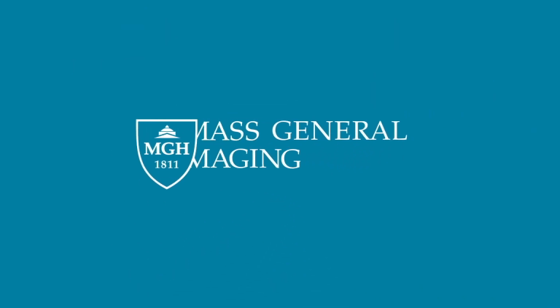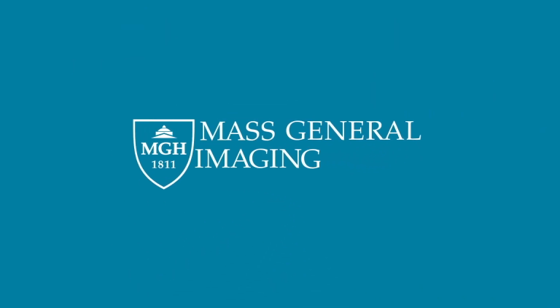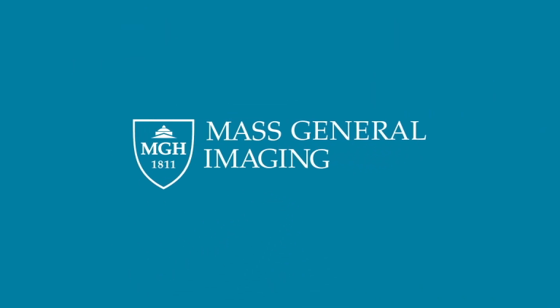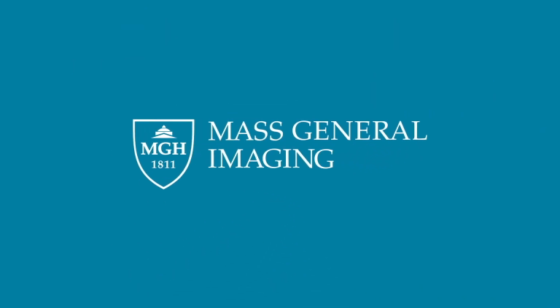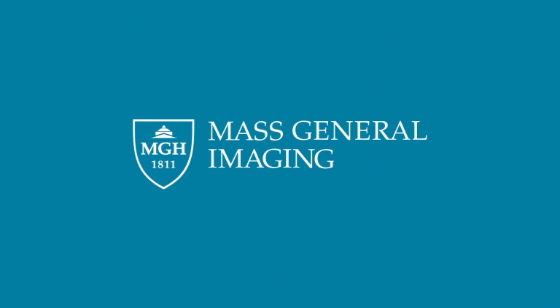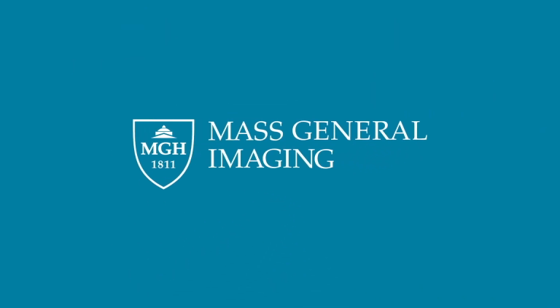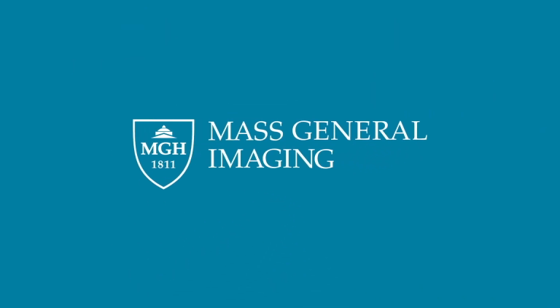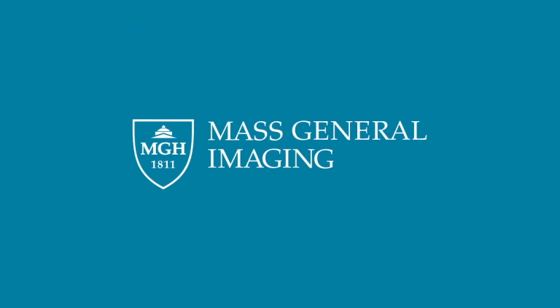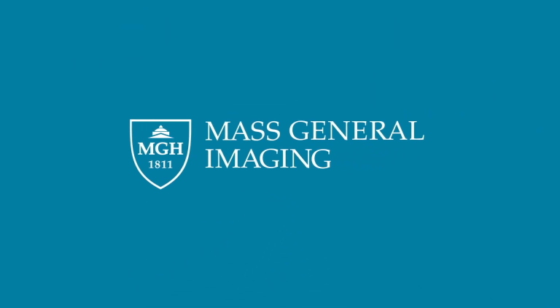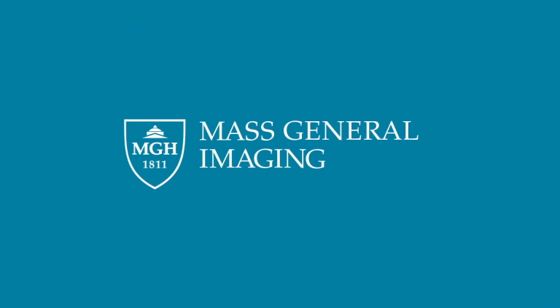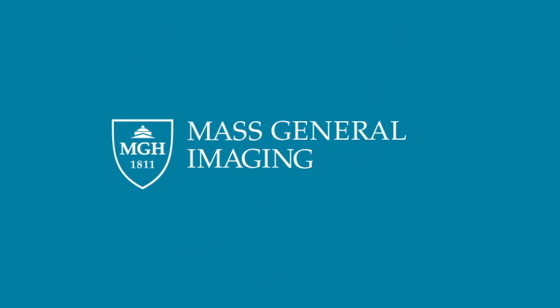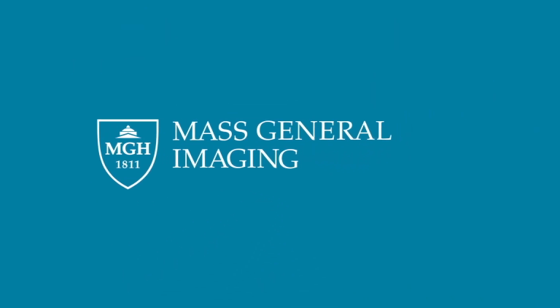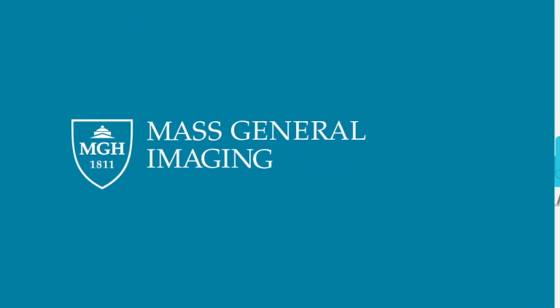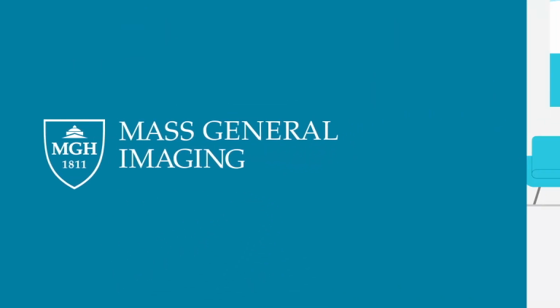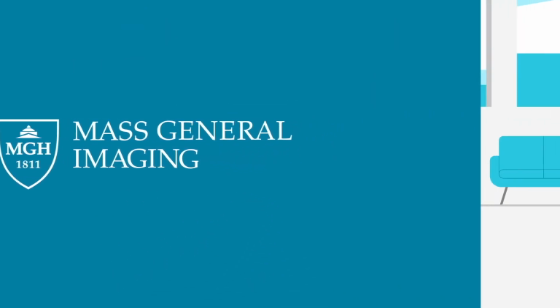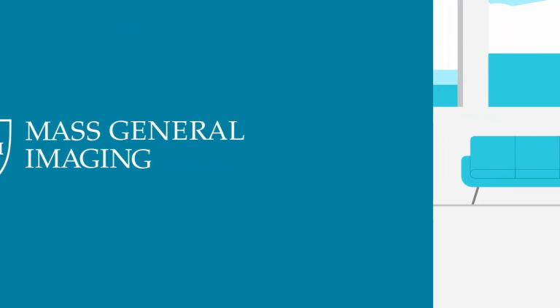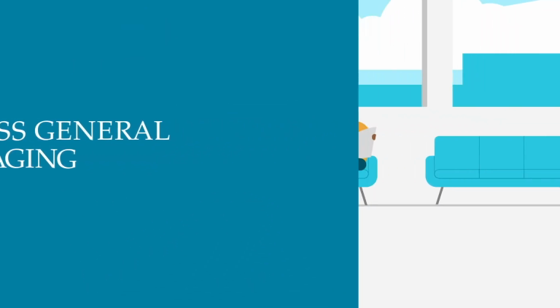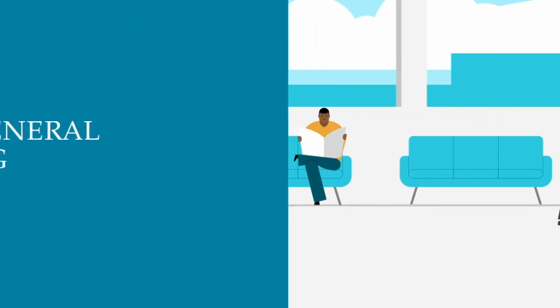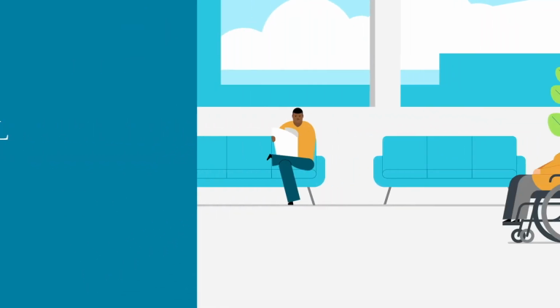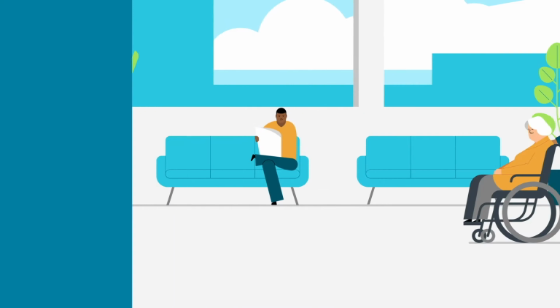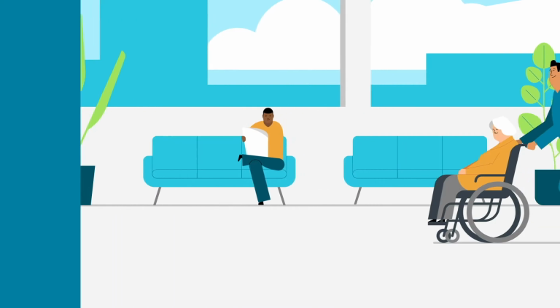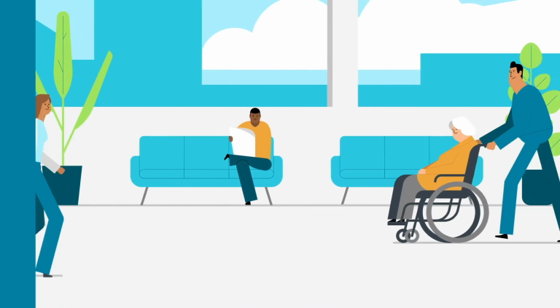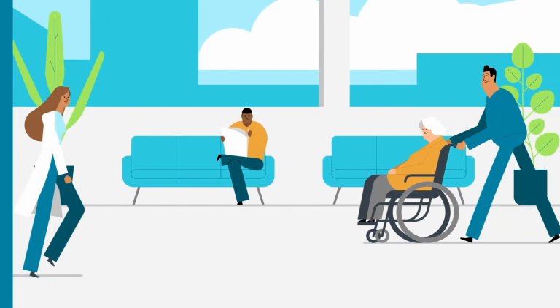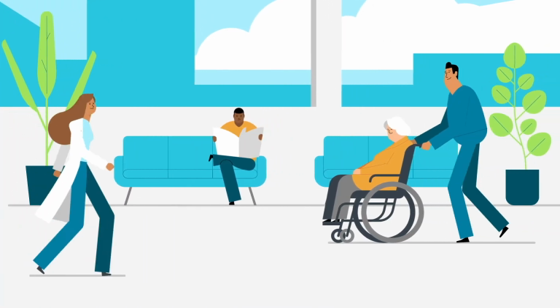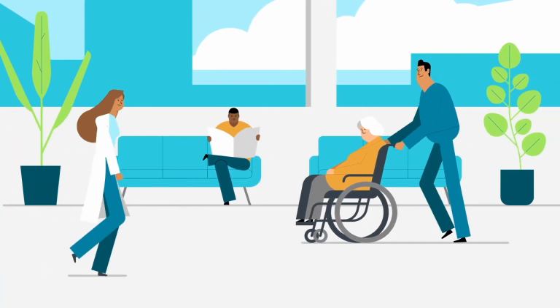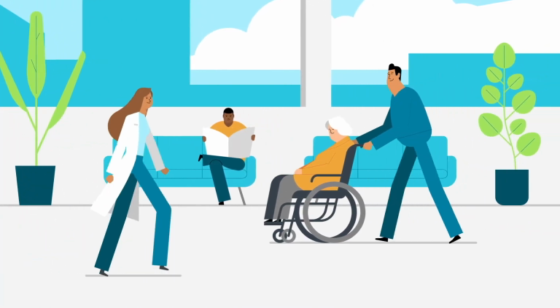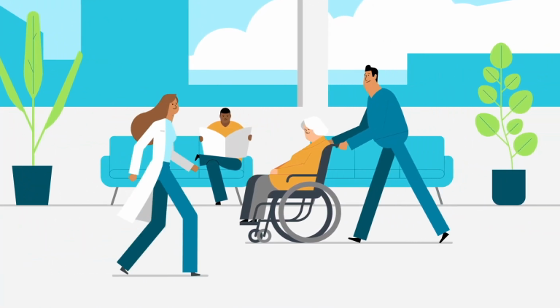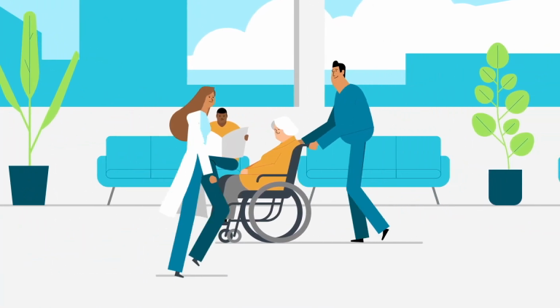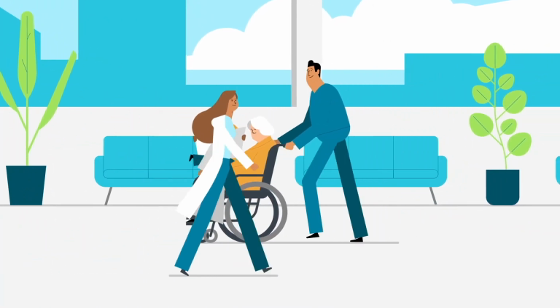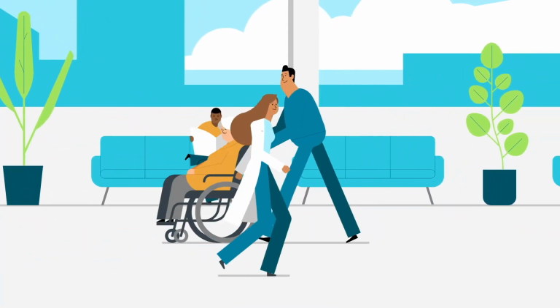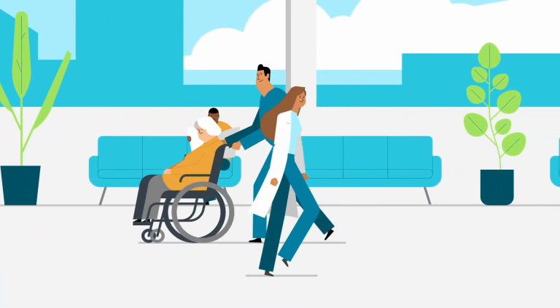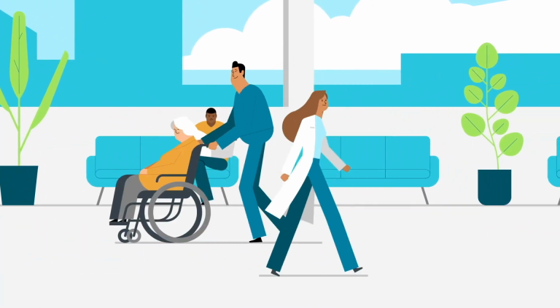Welcome to Mass General Imaging. We look forward to guiding you through your visit. We're glad you chose us.